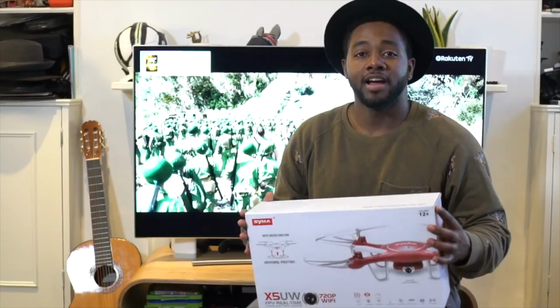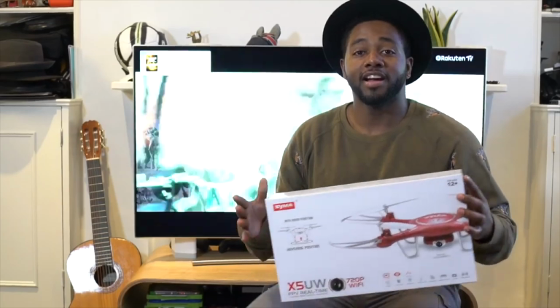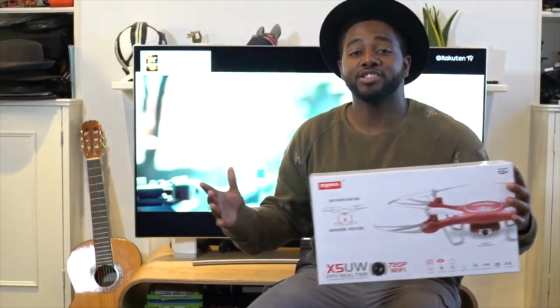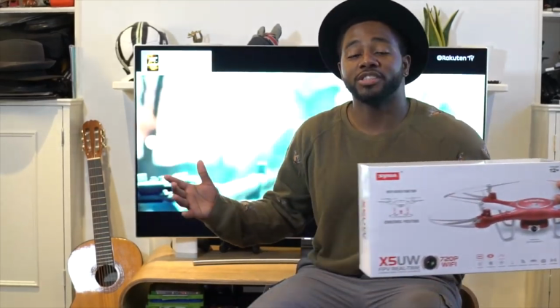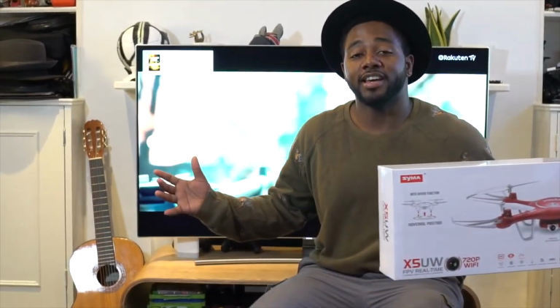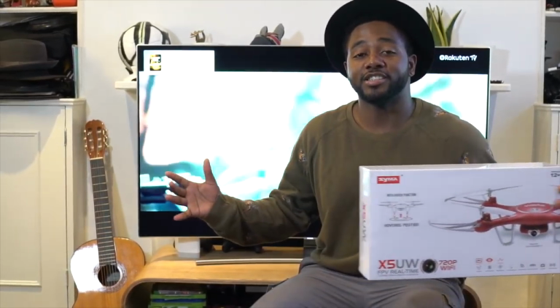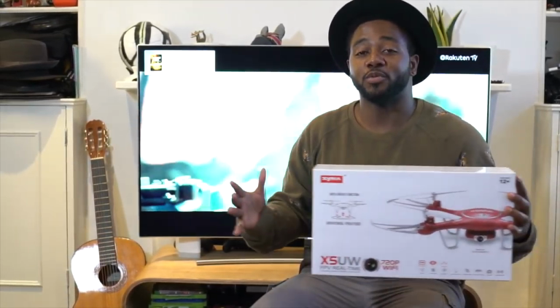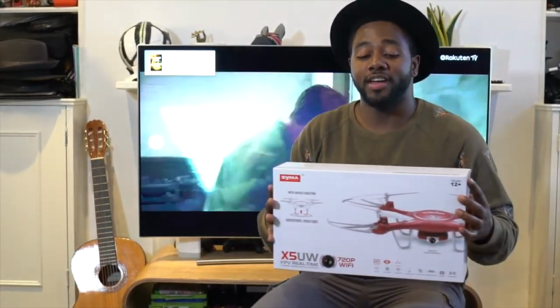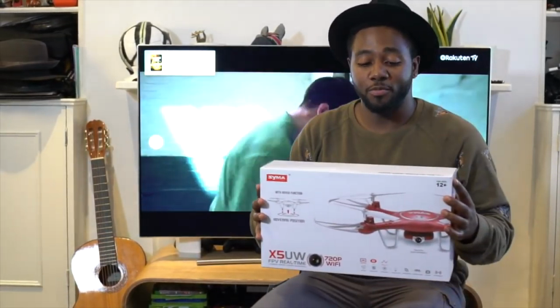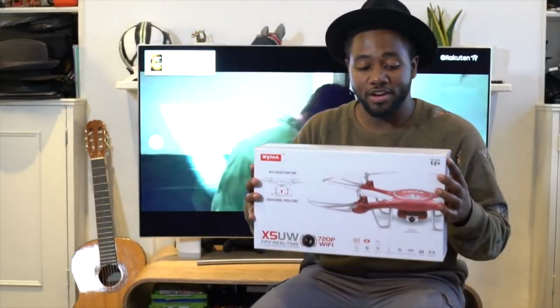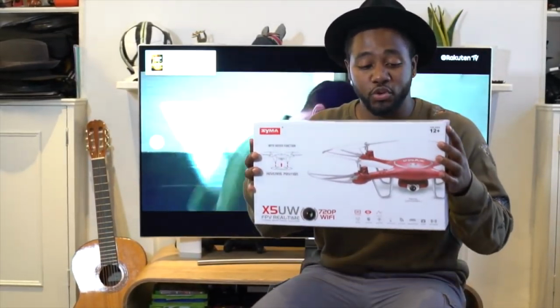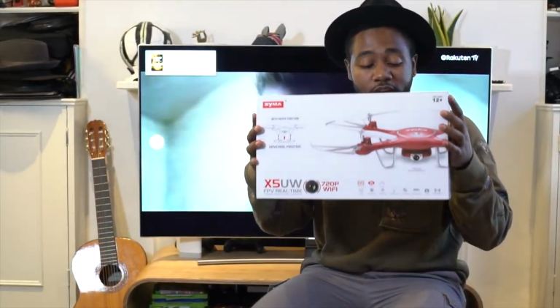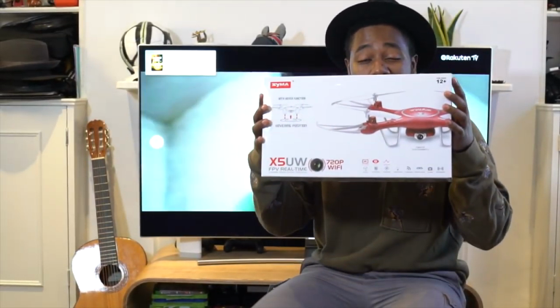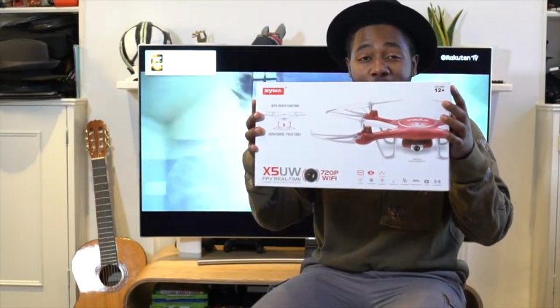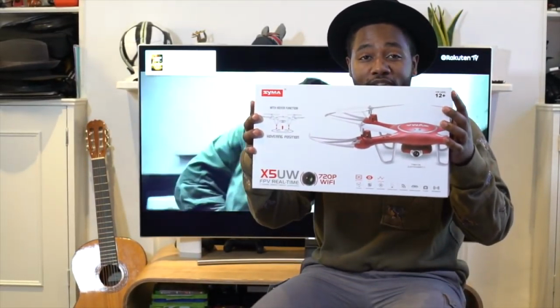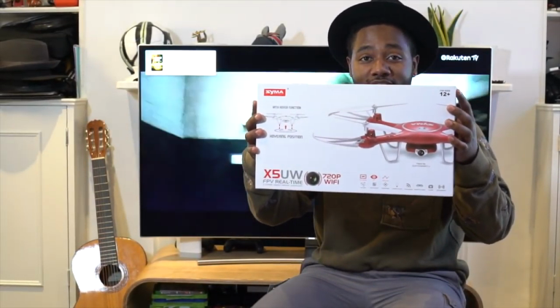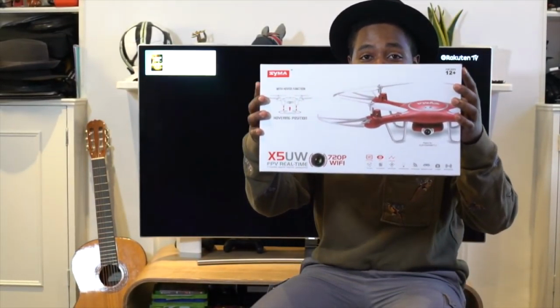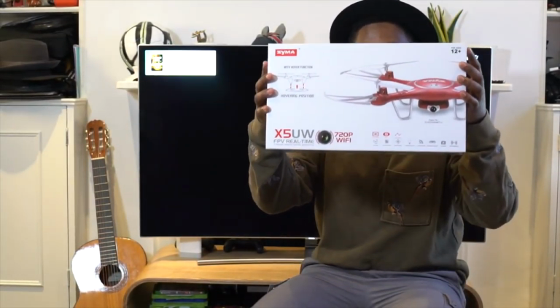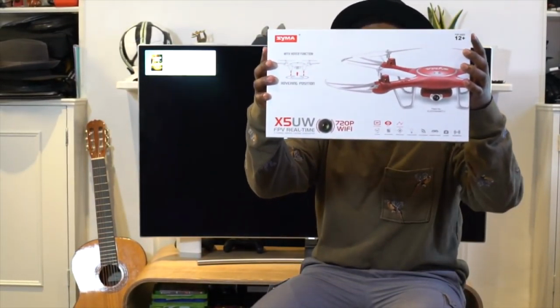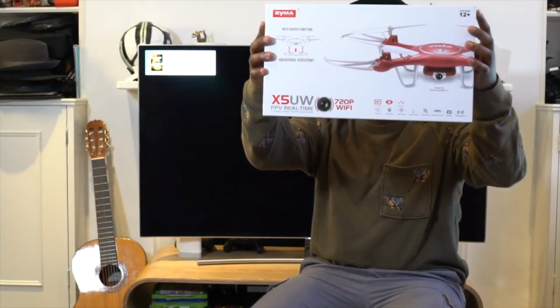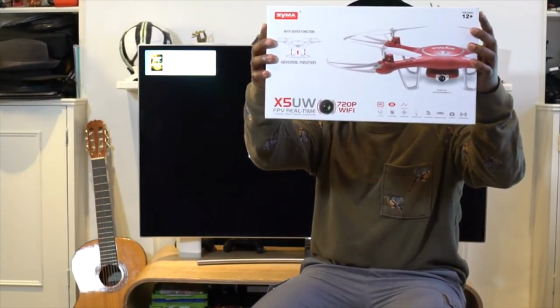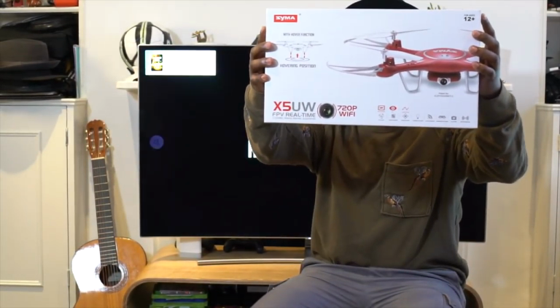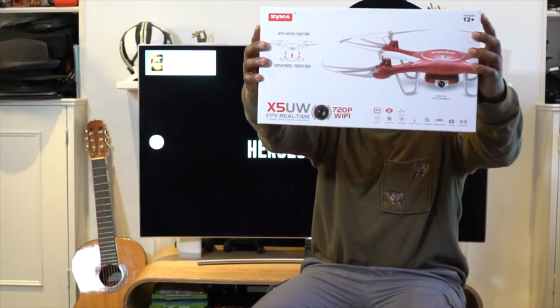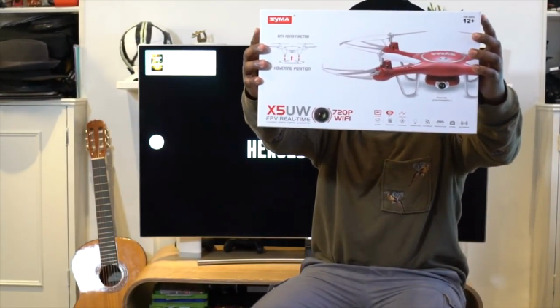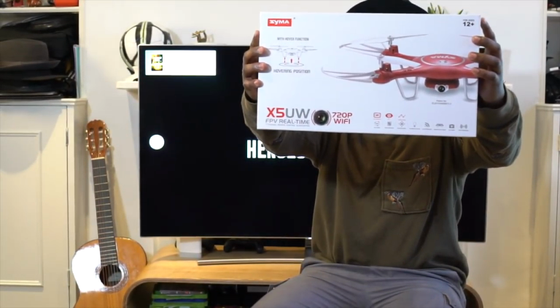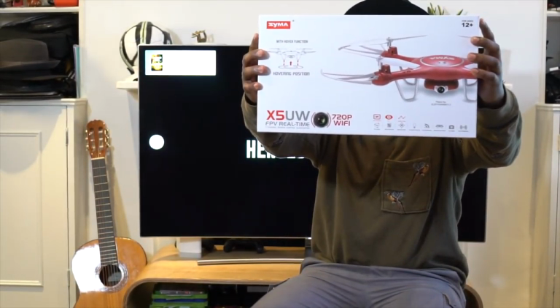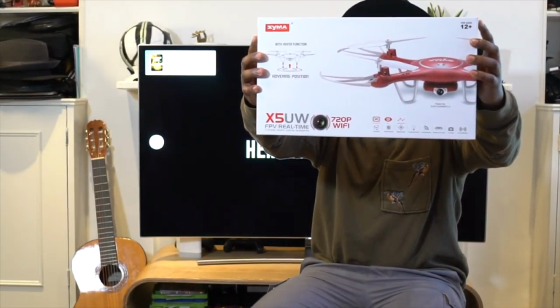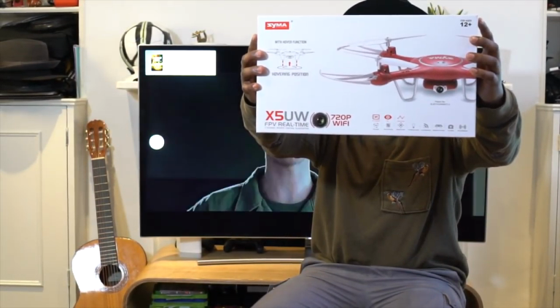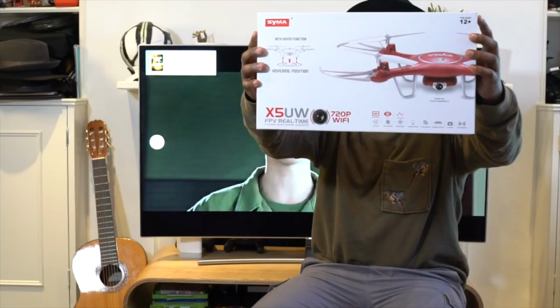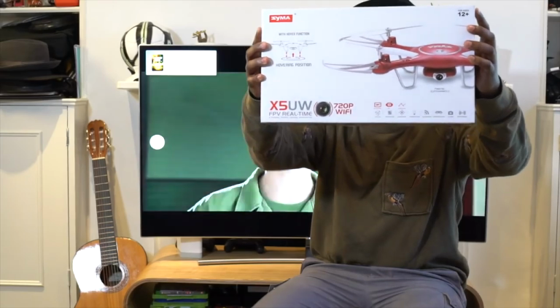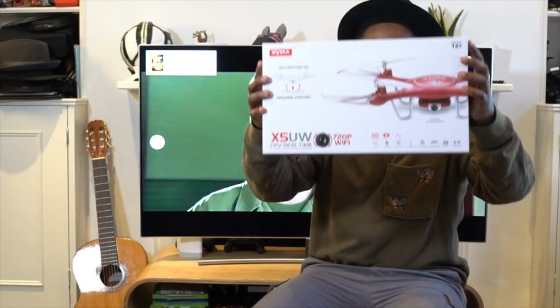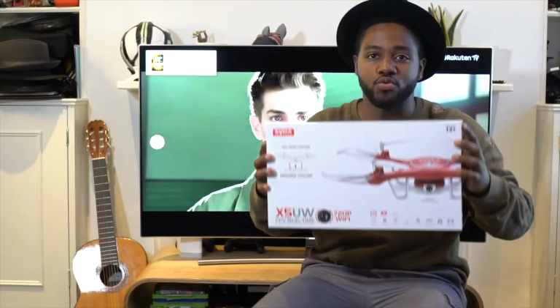Hi guys, you're watching GadgetsBoy and we are doing an unboxing of the X5UW drone.